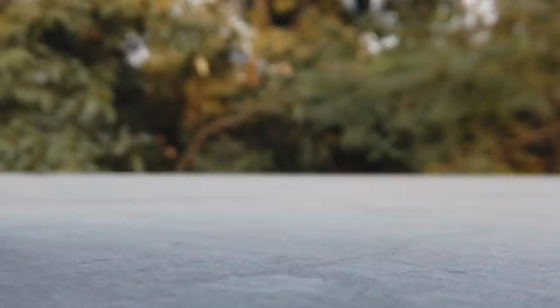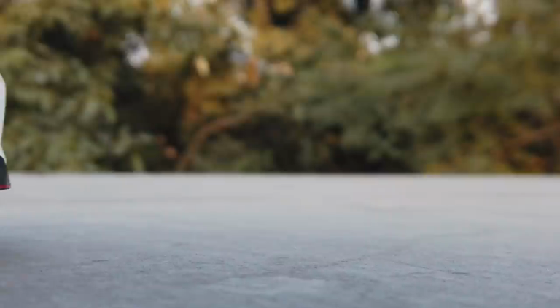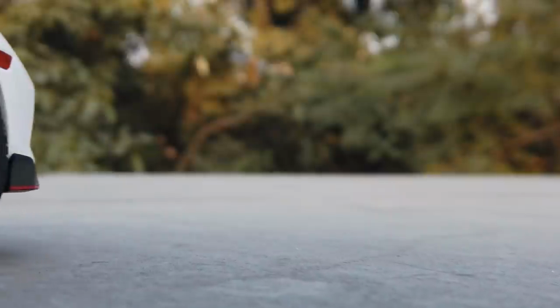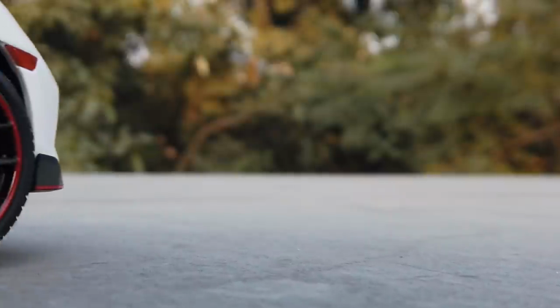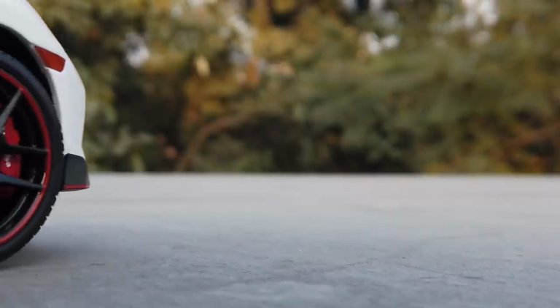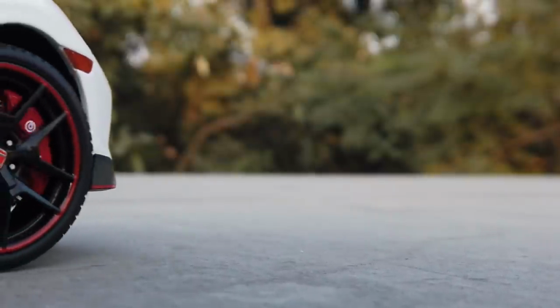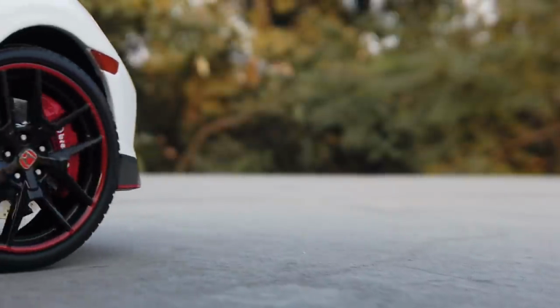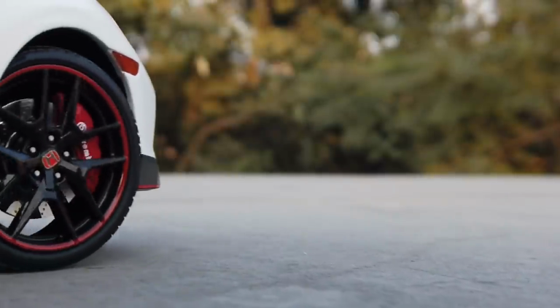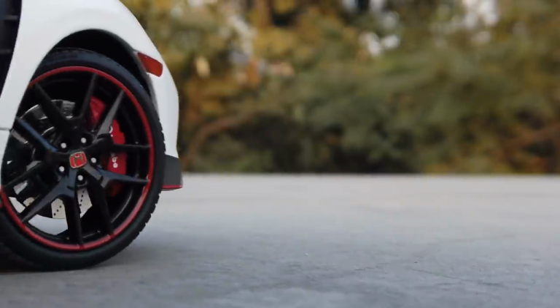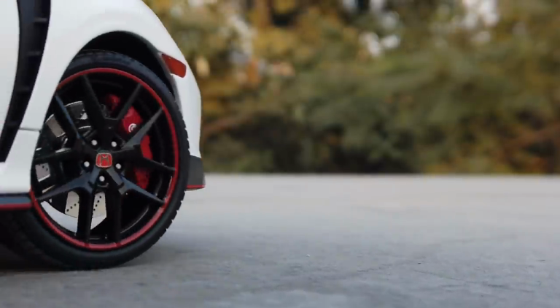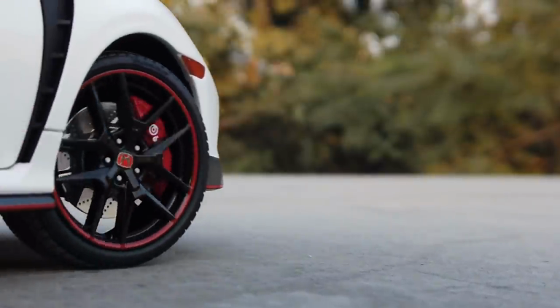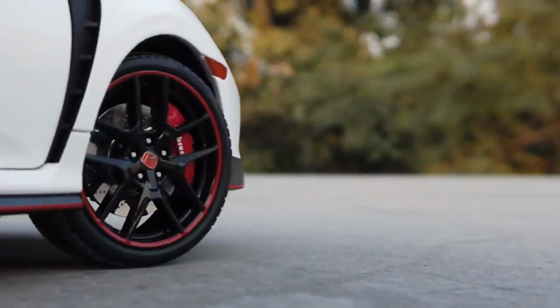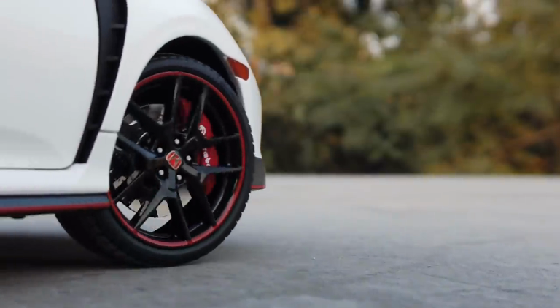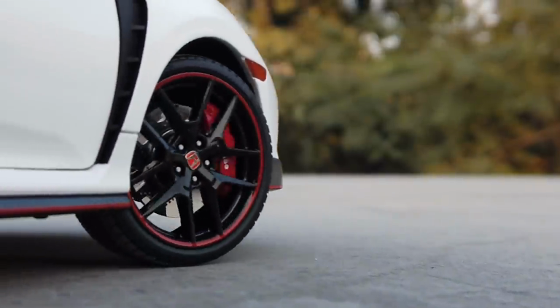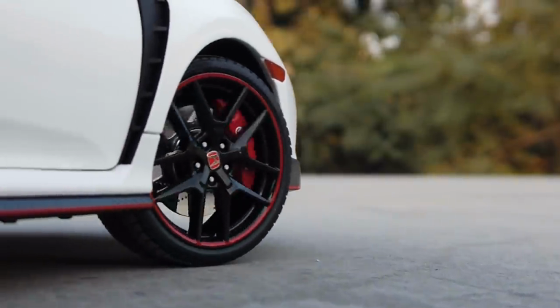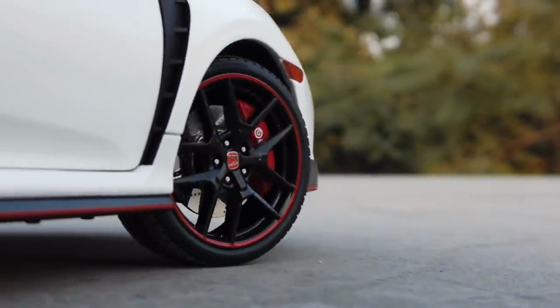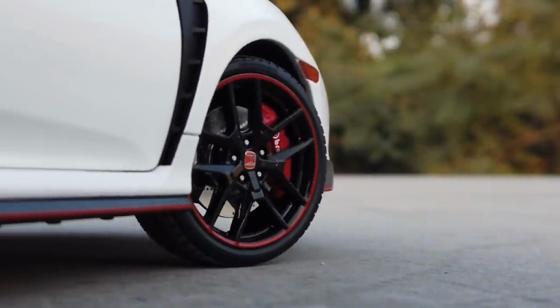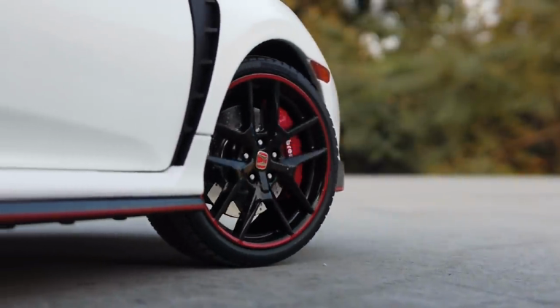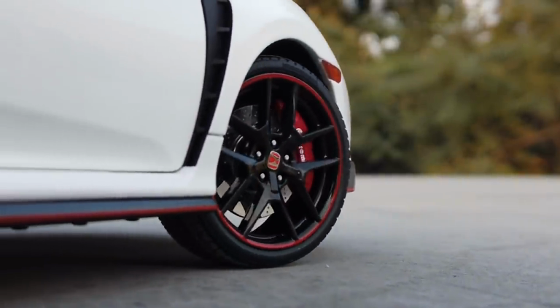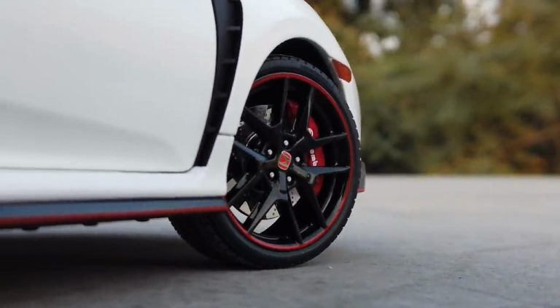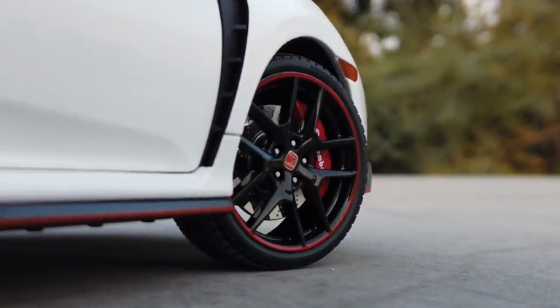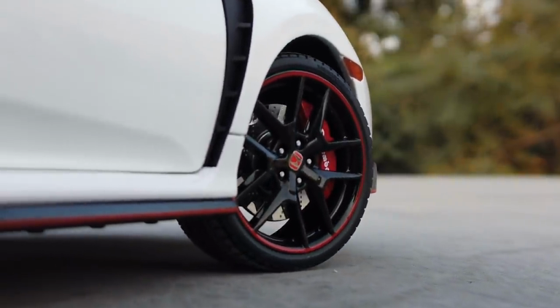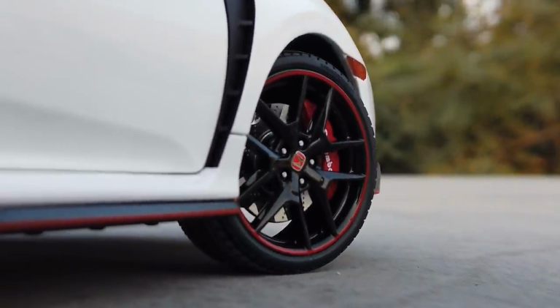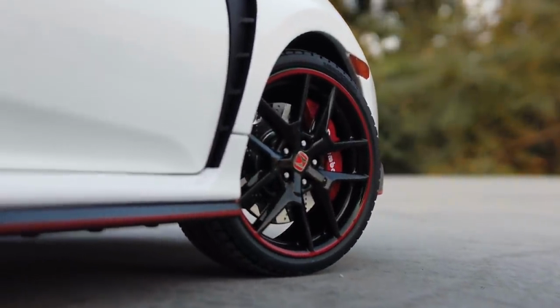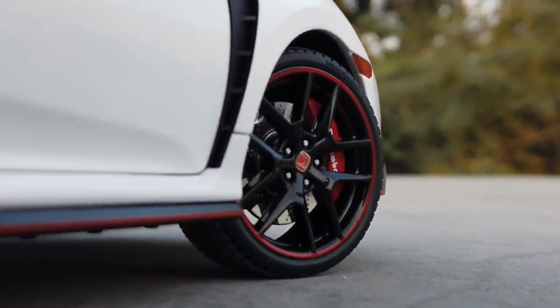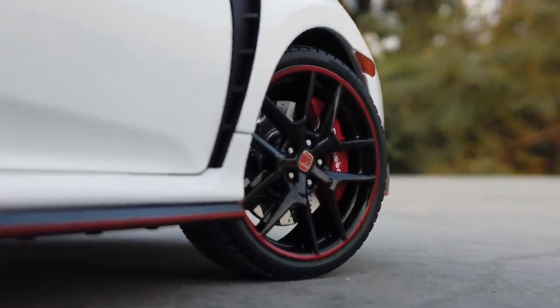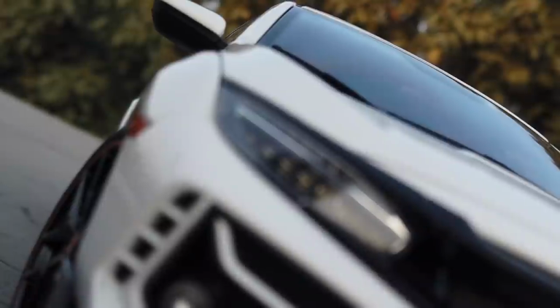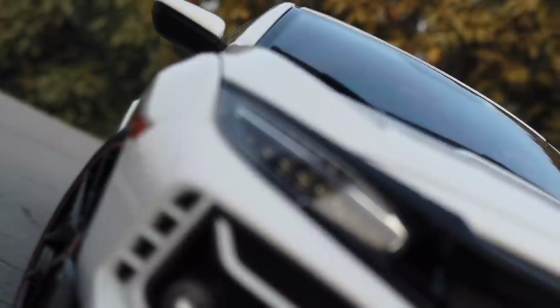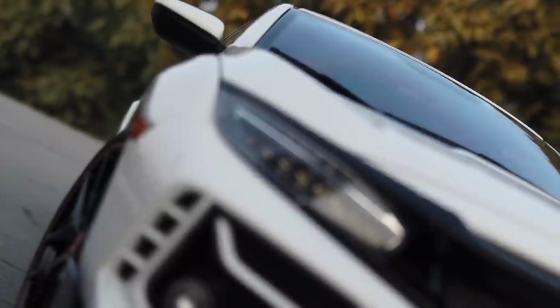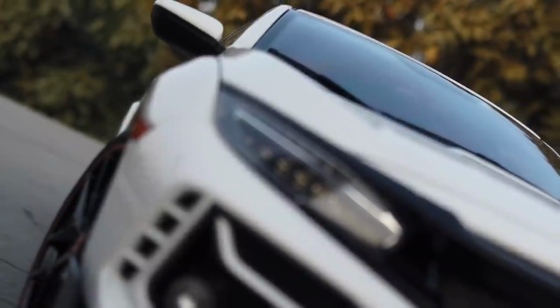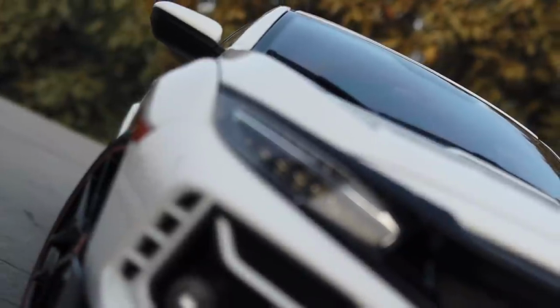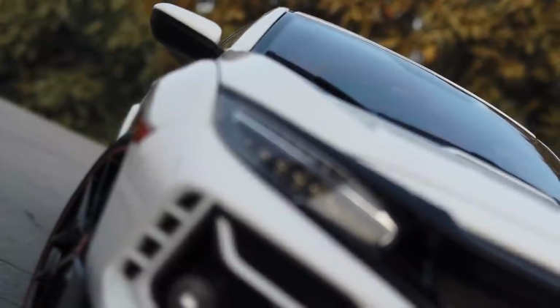This is one of the greatest hot hatchbacks of all time, the Honda Civic Type R.